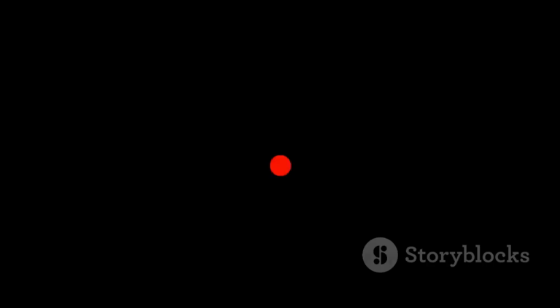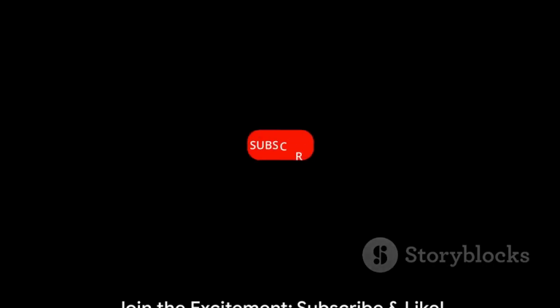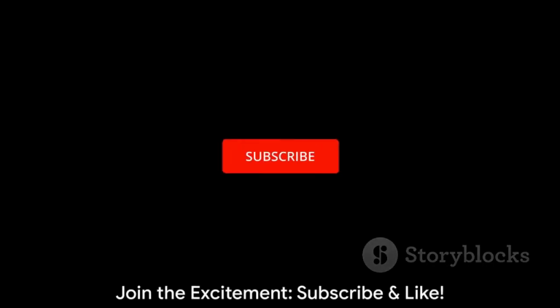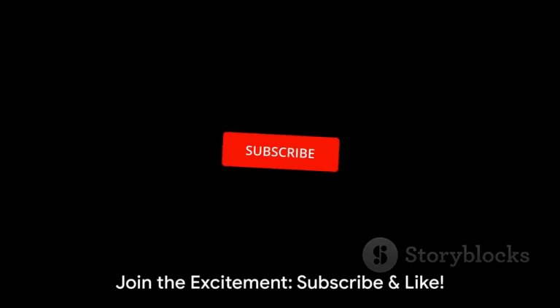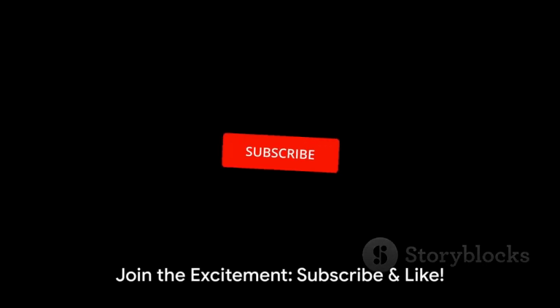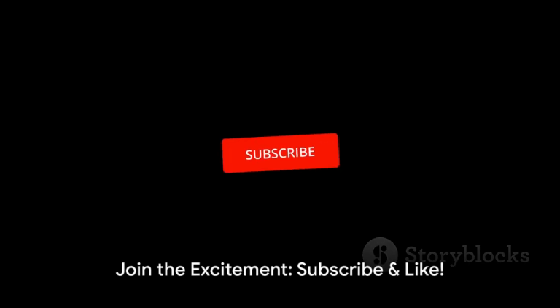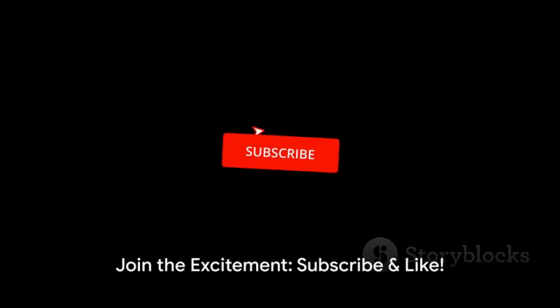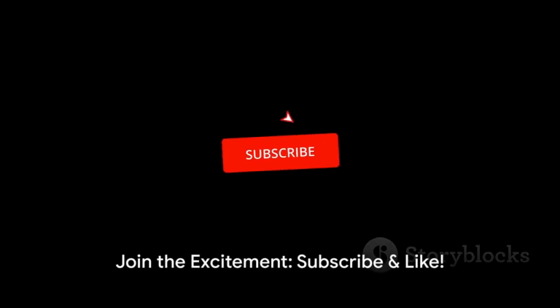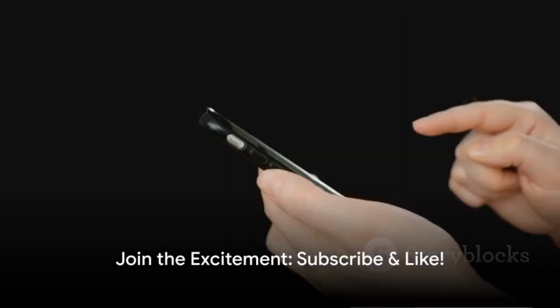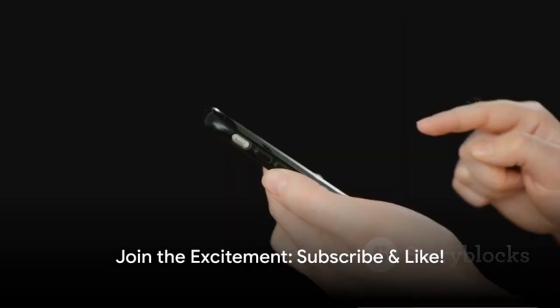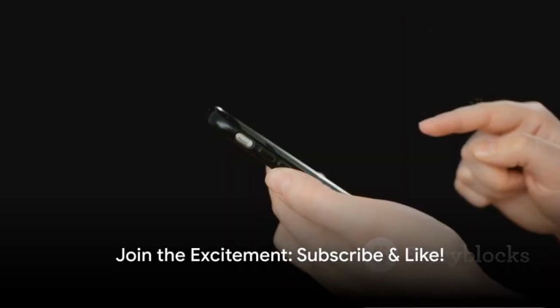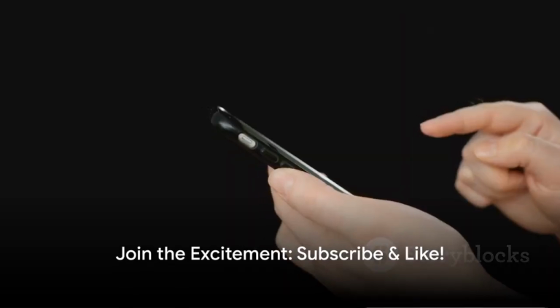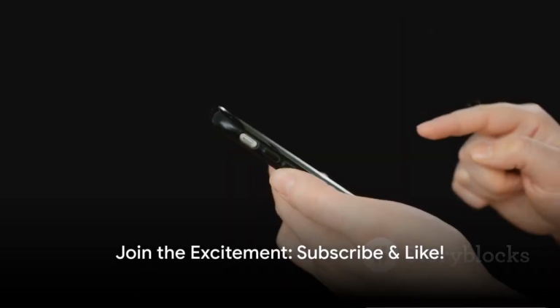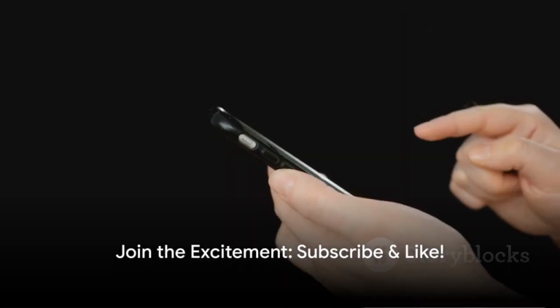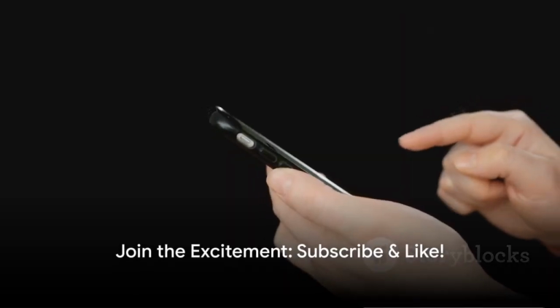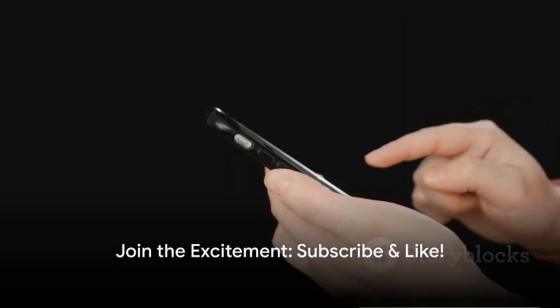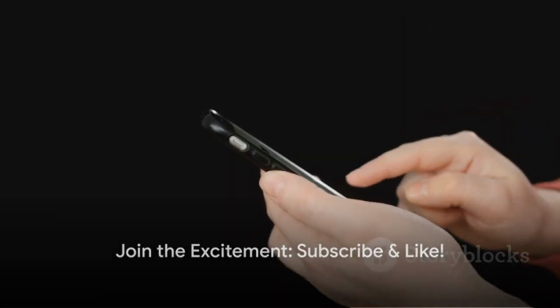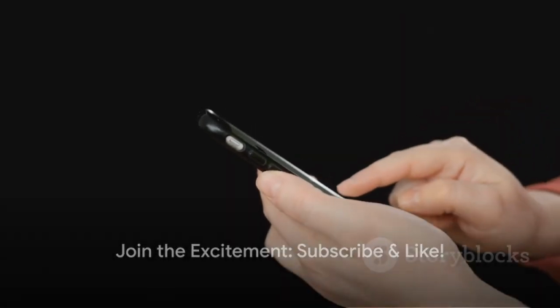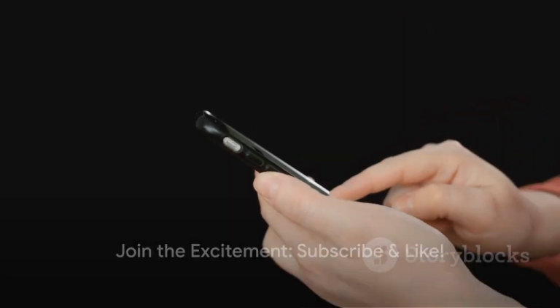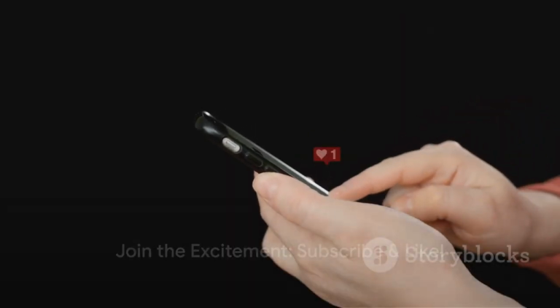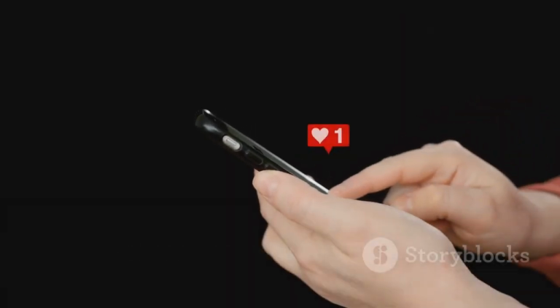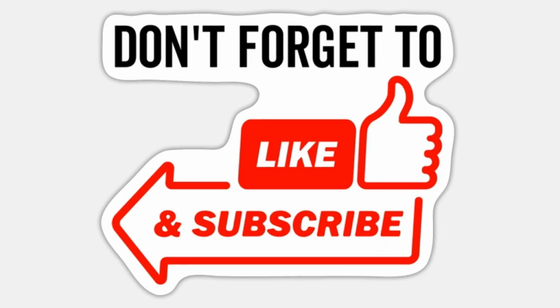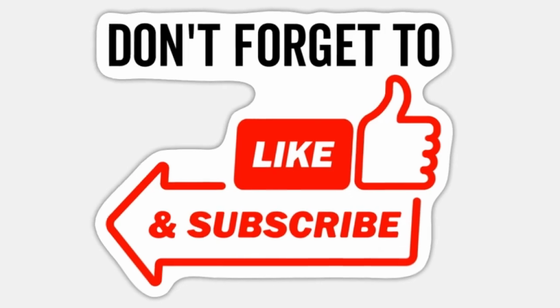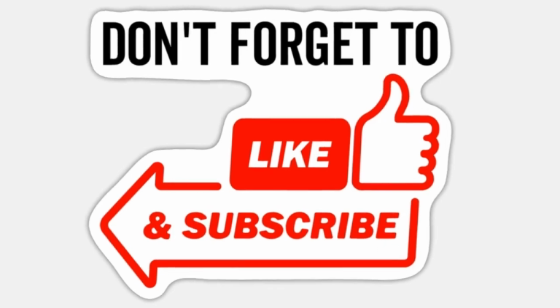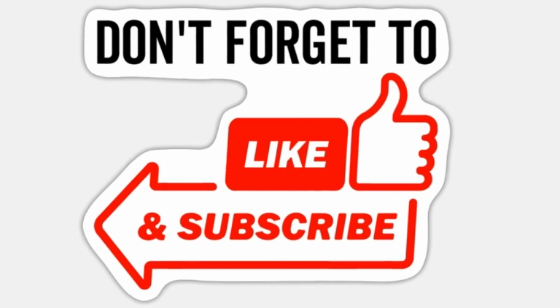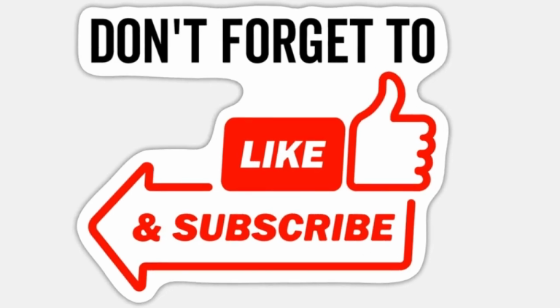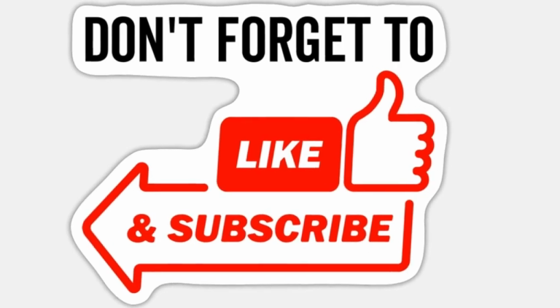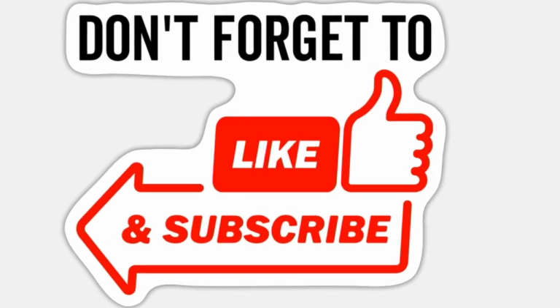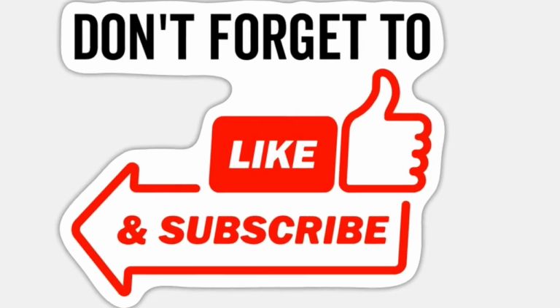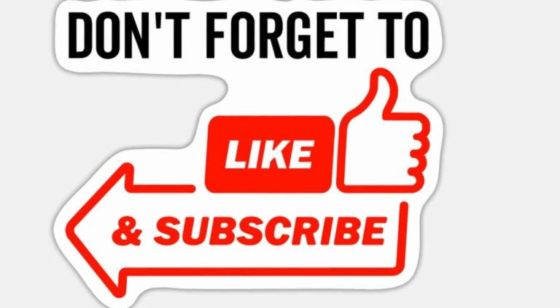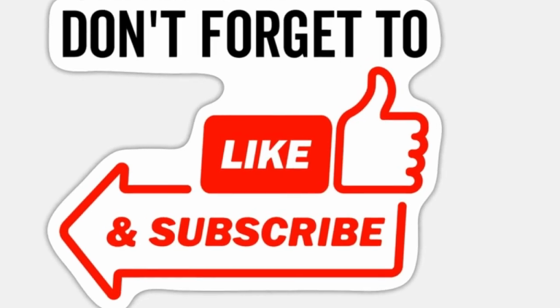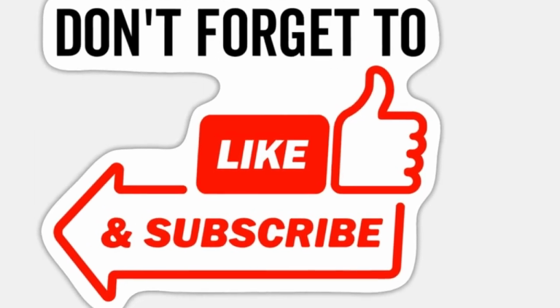Immerse yourself in the thrill. Press subscribe, give a tap to the like button, and become part of our exciting community today.